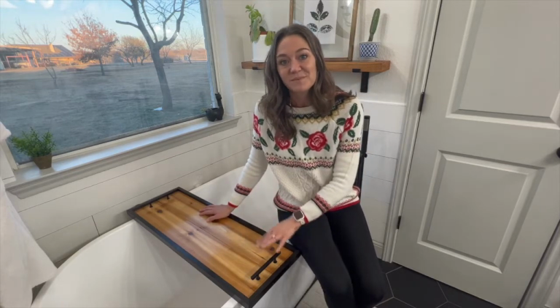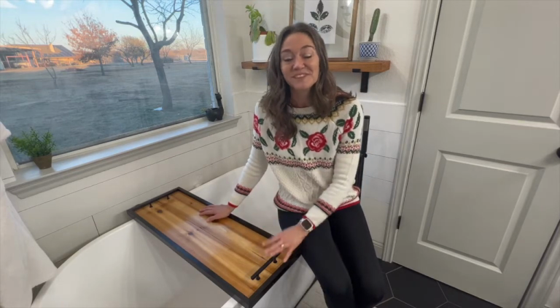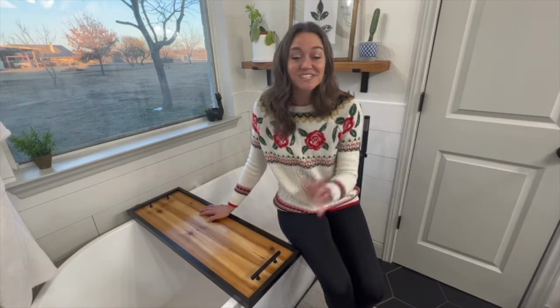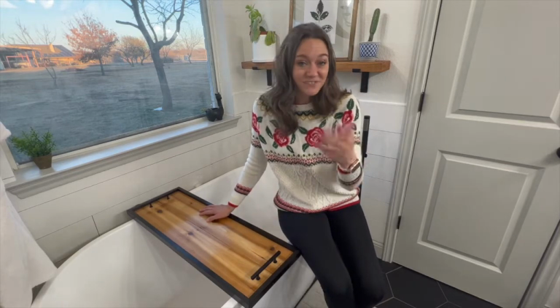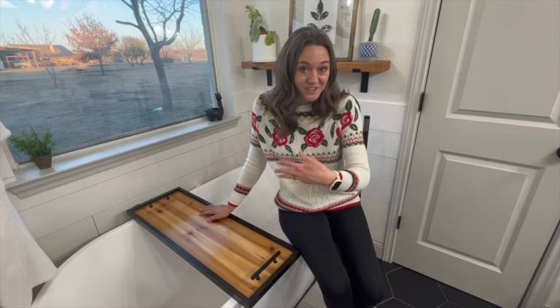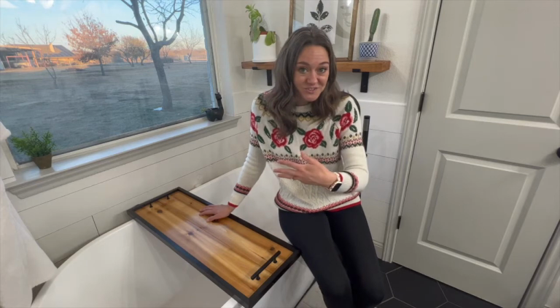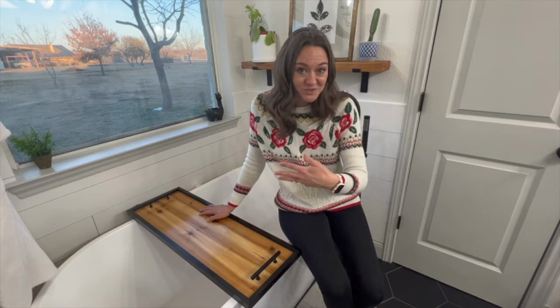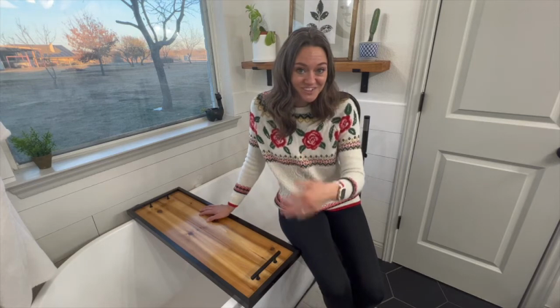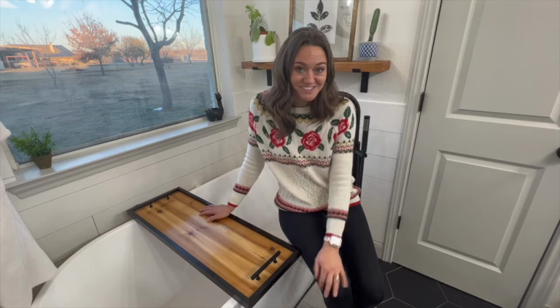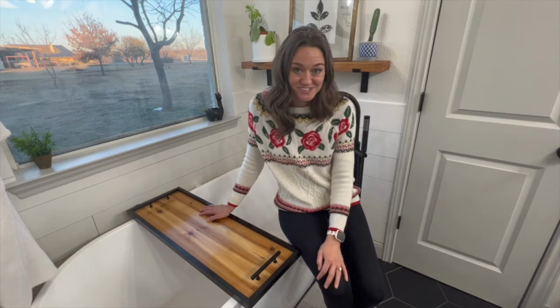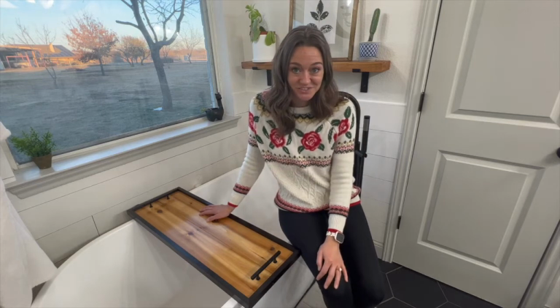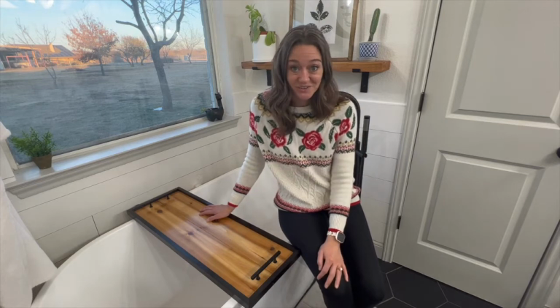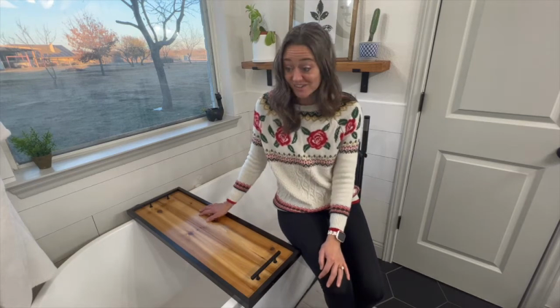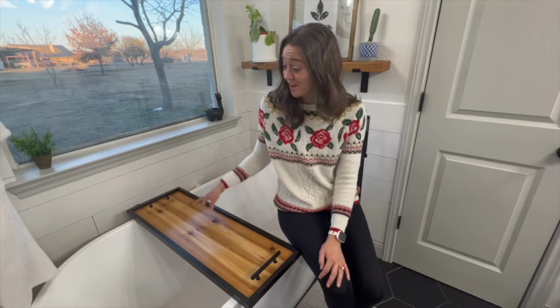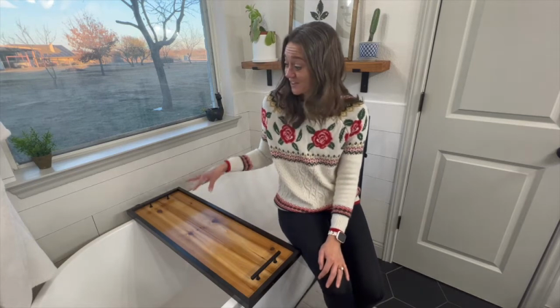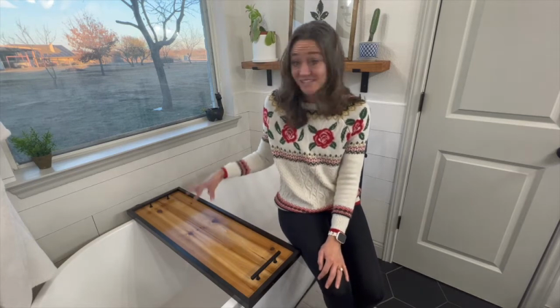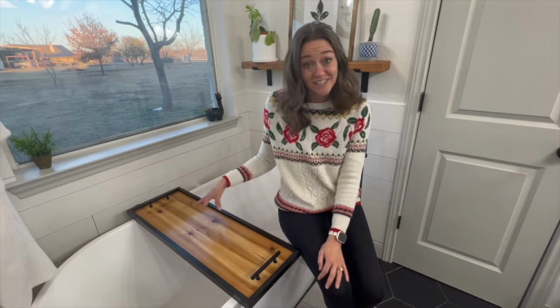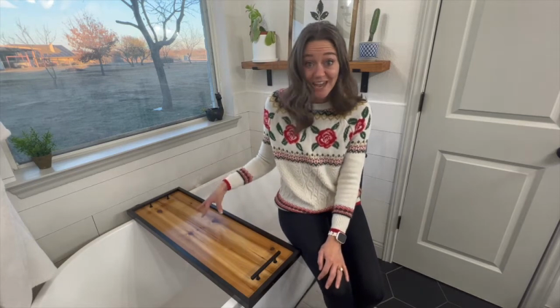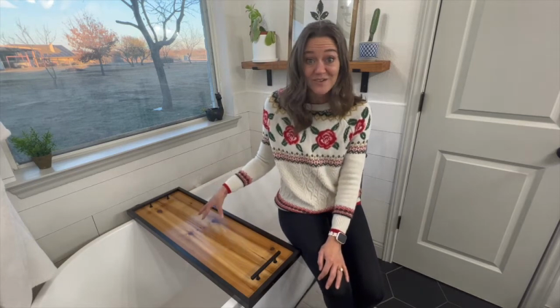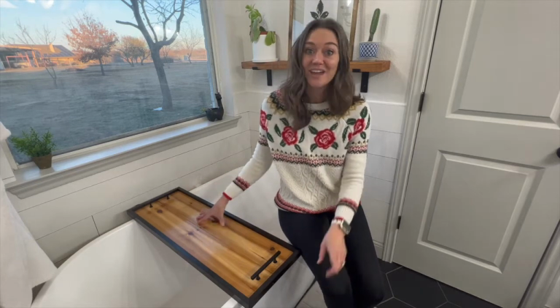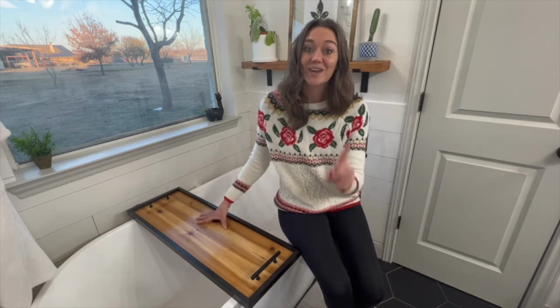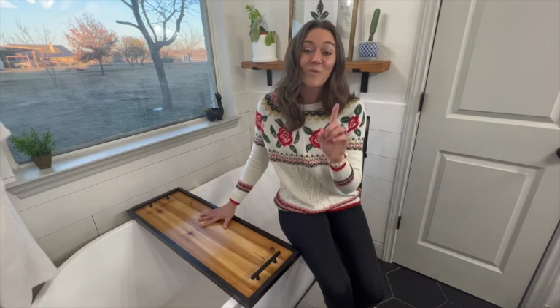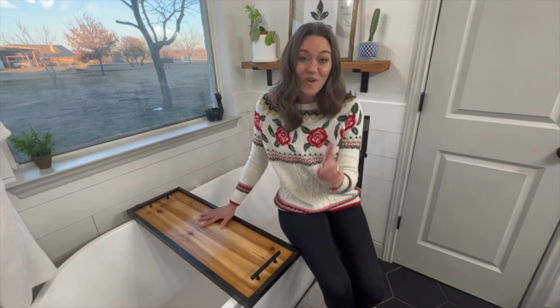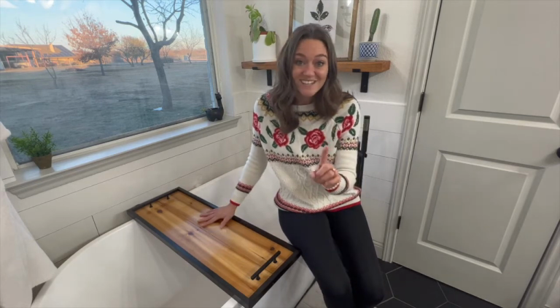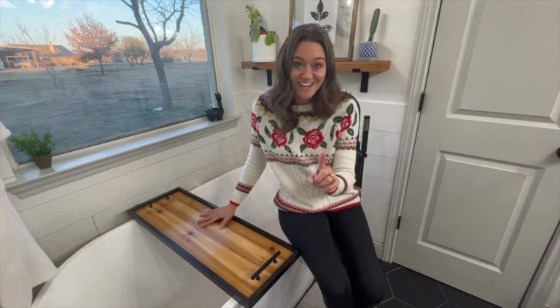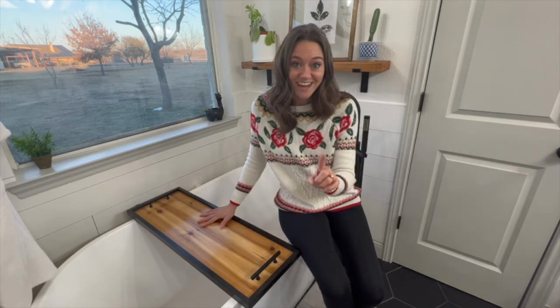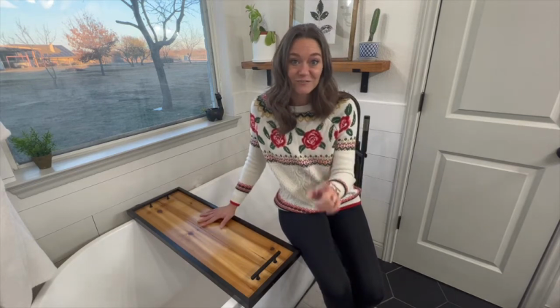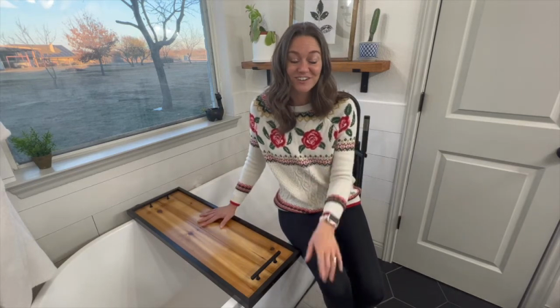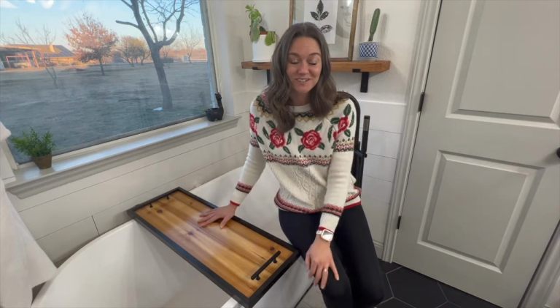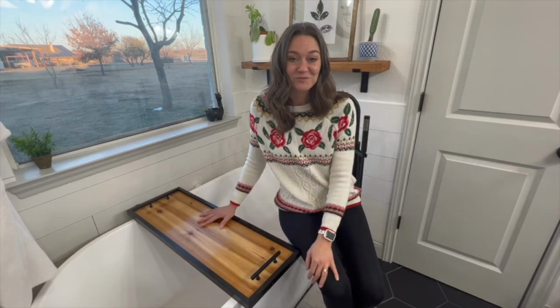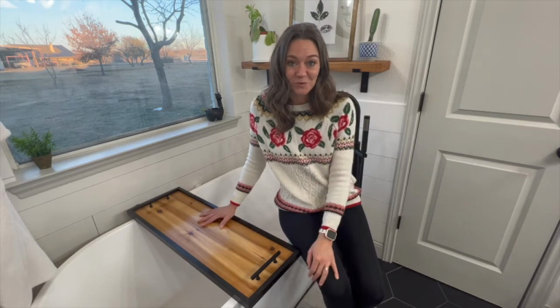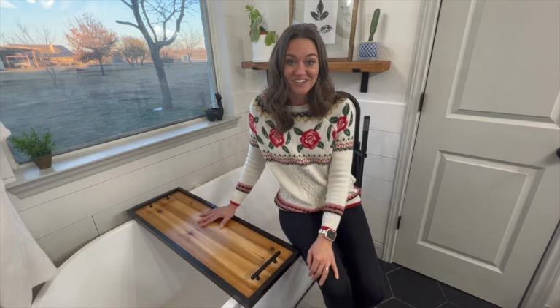This video tutorial is going to show you how to knock this thing out in one day for under $40.